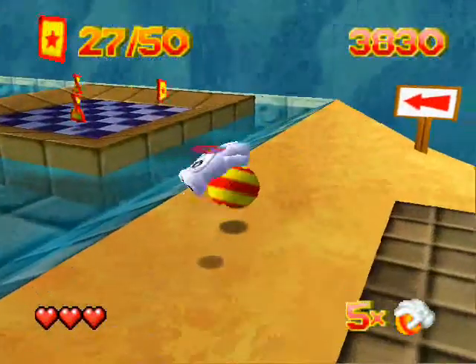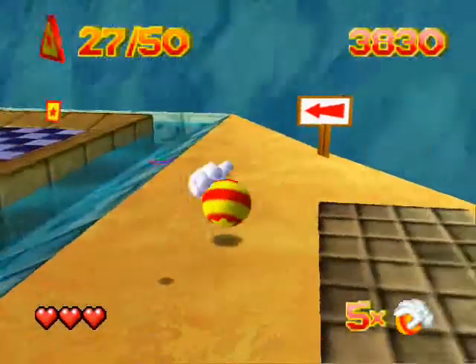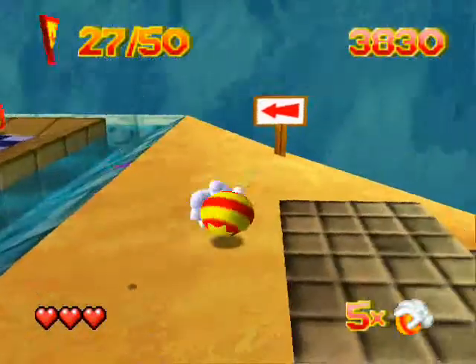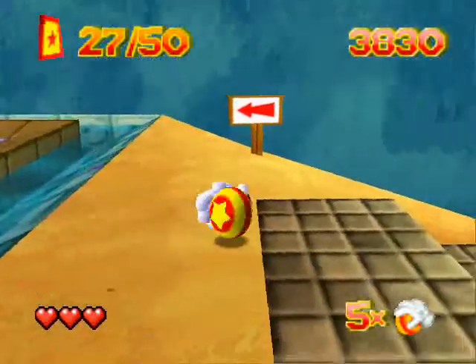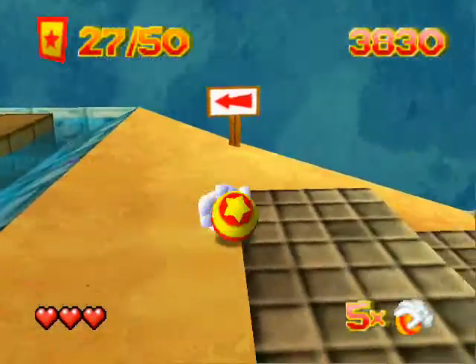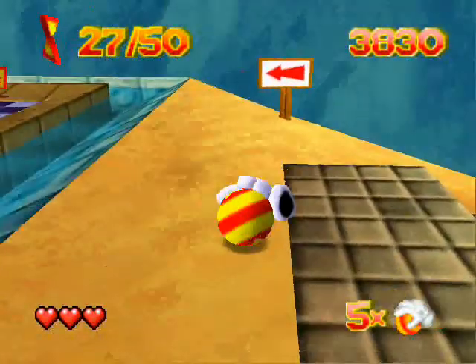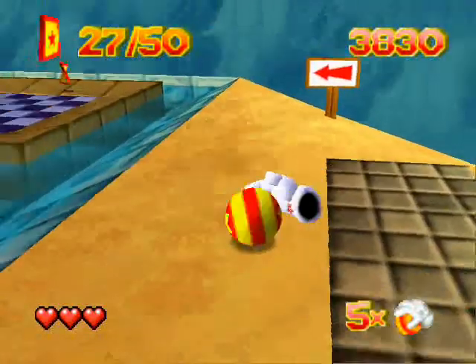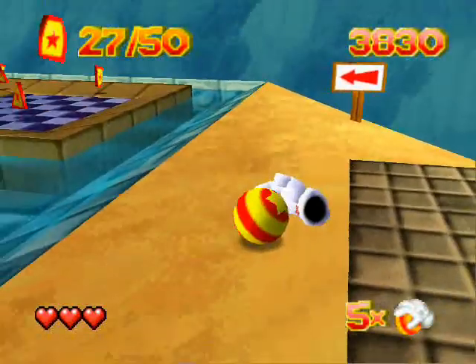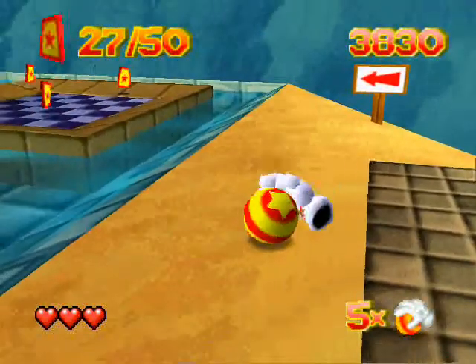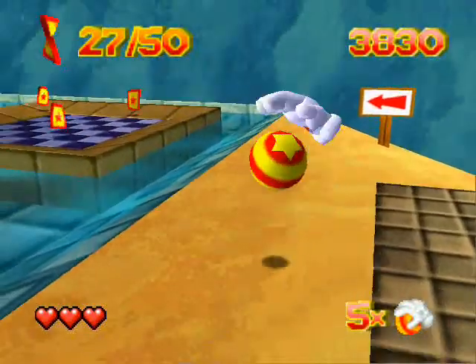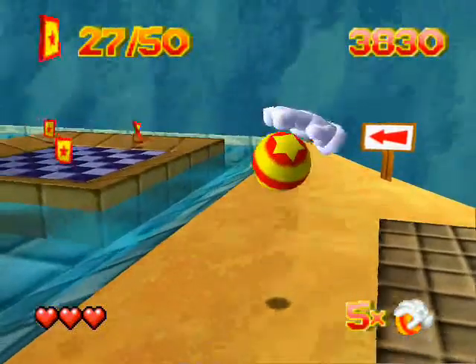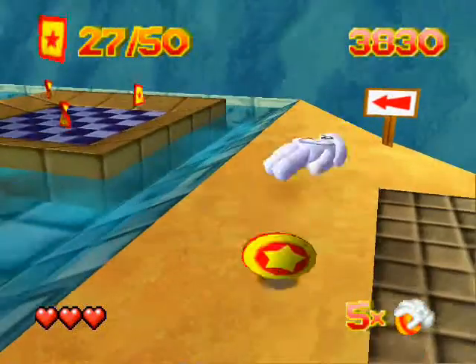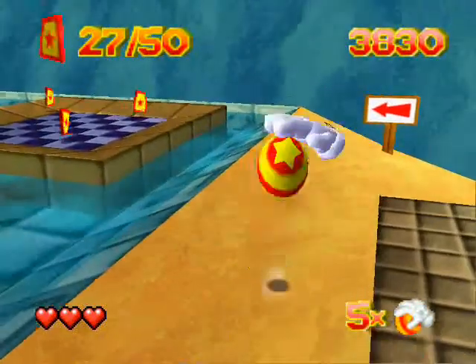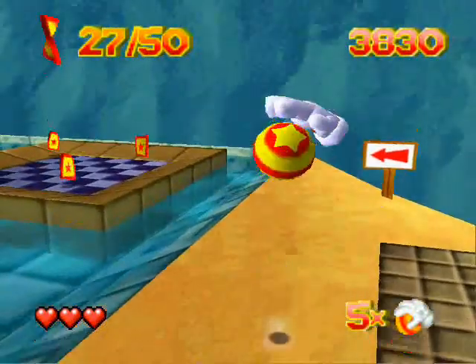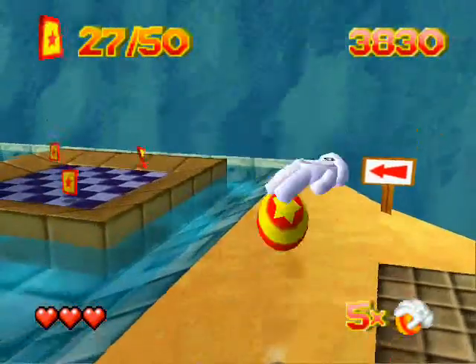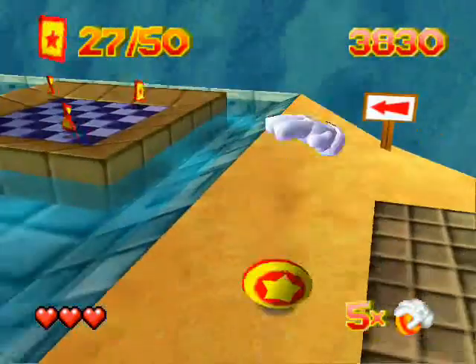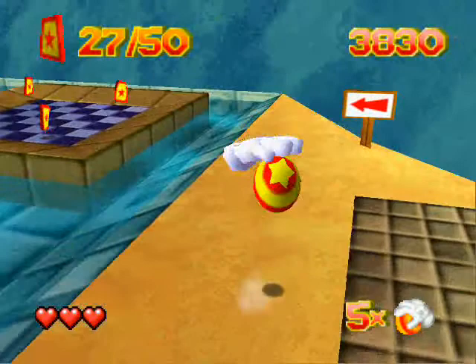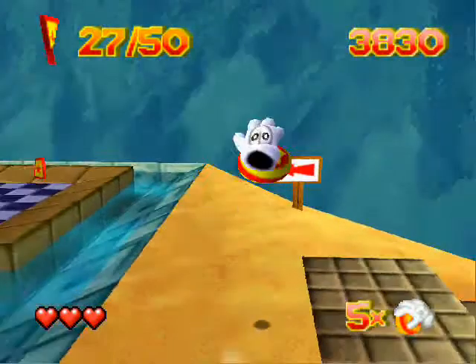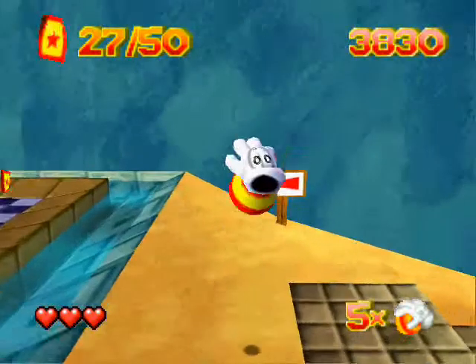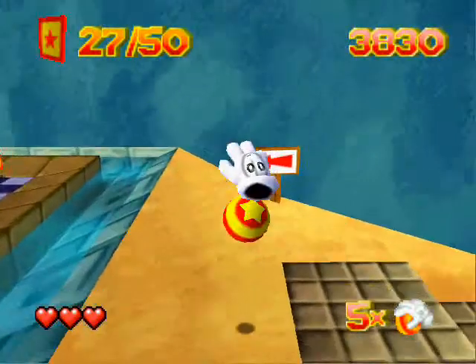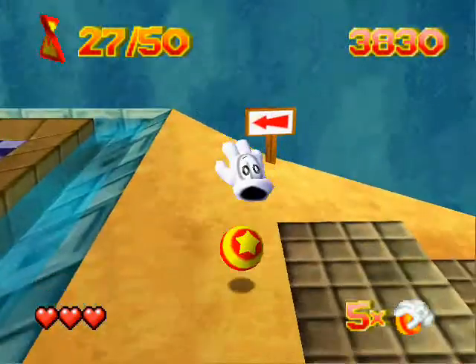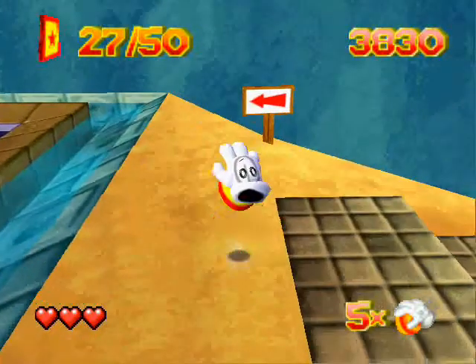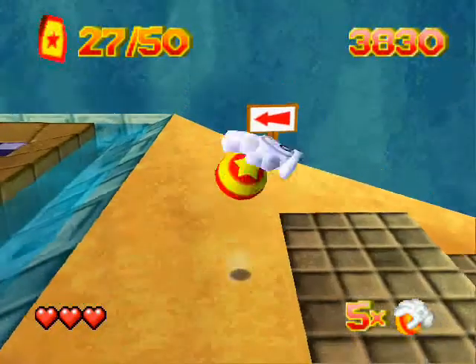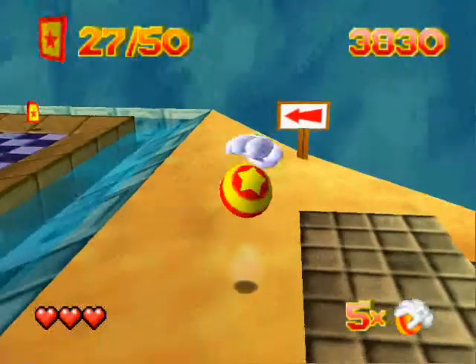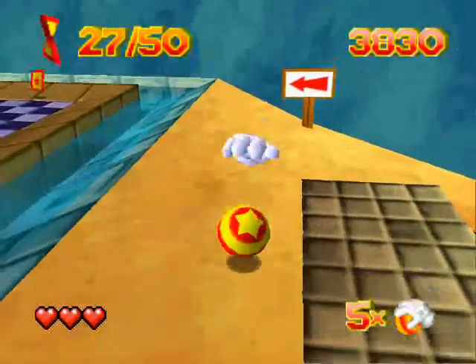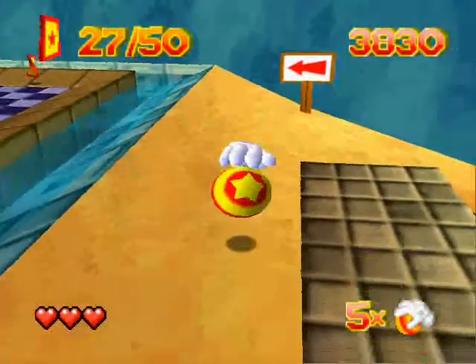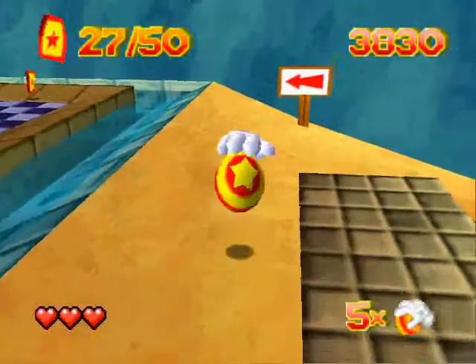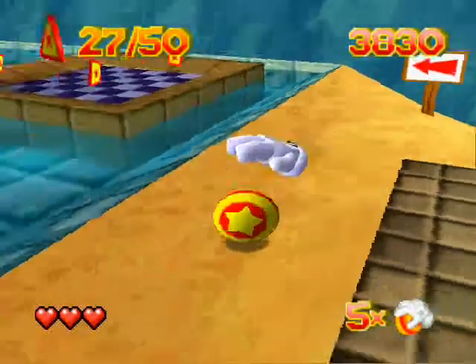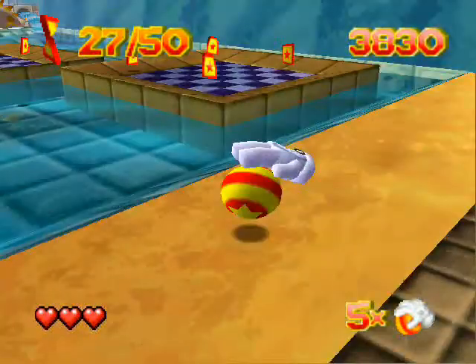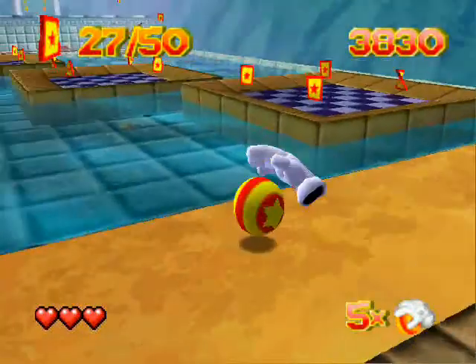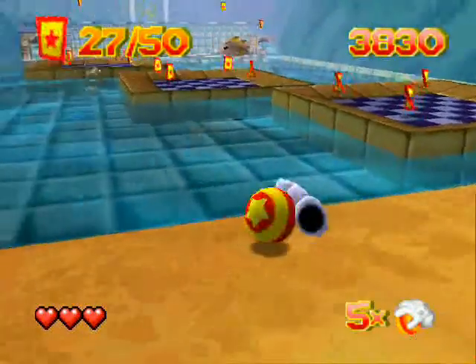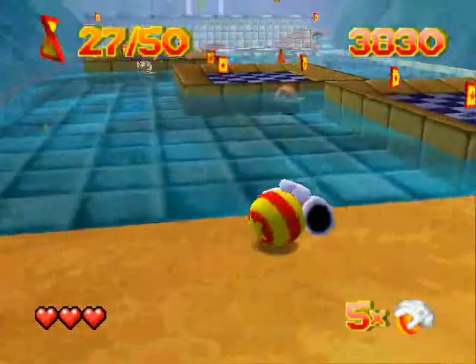That's the checkpoint. You actually have to get the ball through the checkpoint — if you just jump through with the glove, nothing's gonna happen.